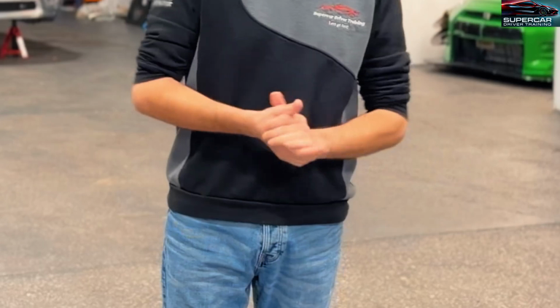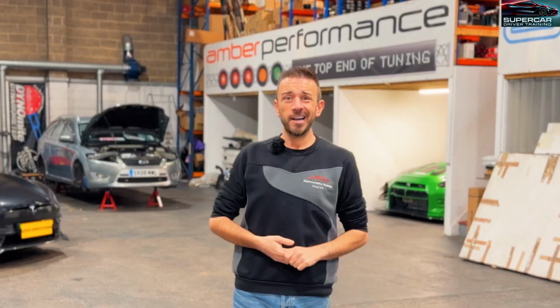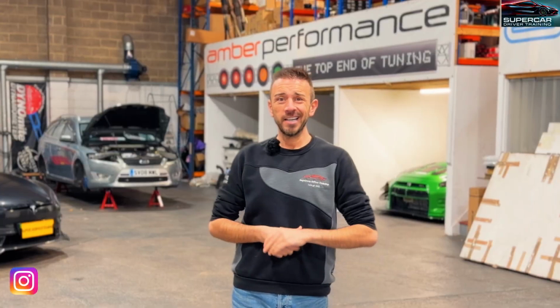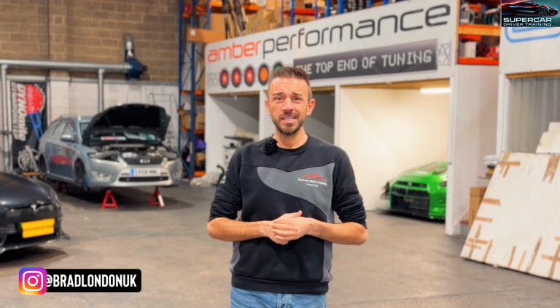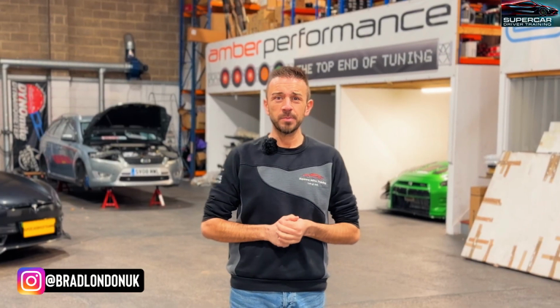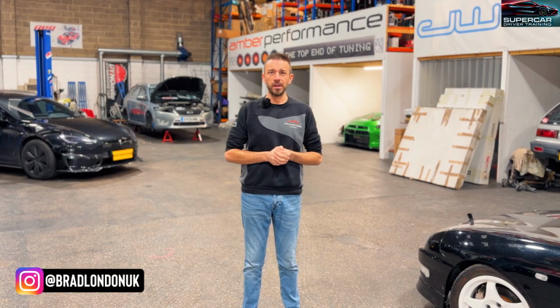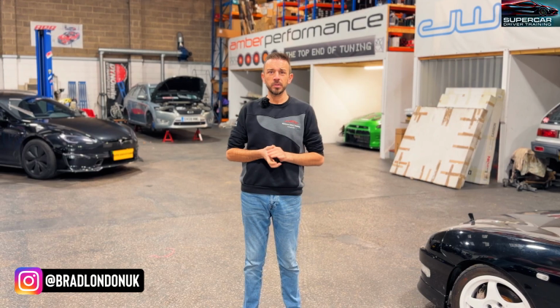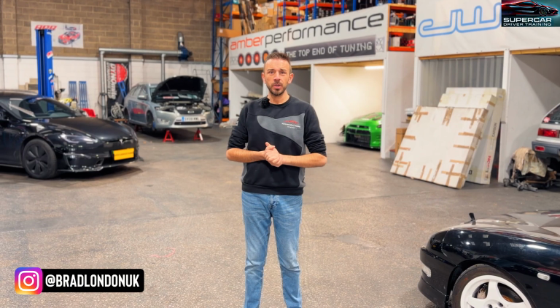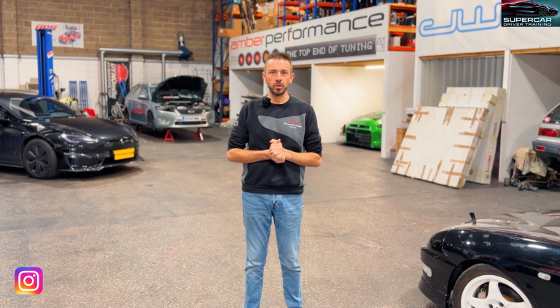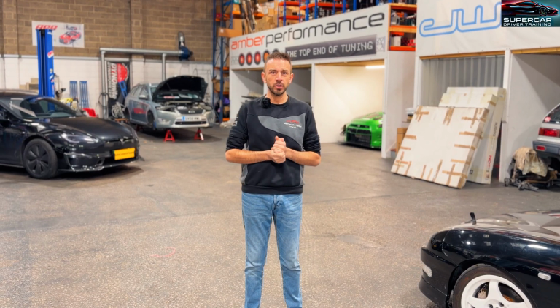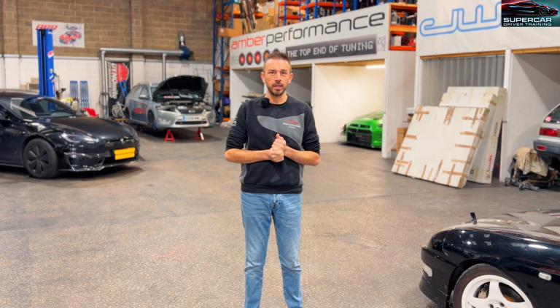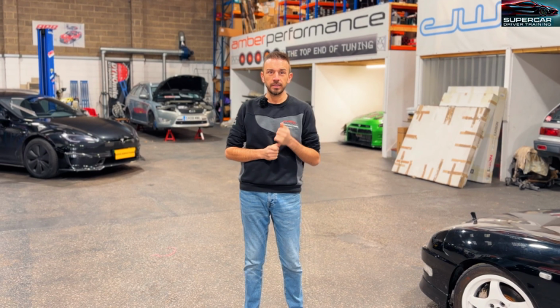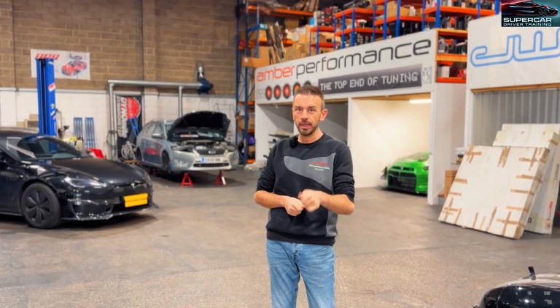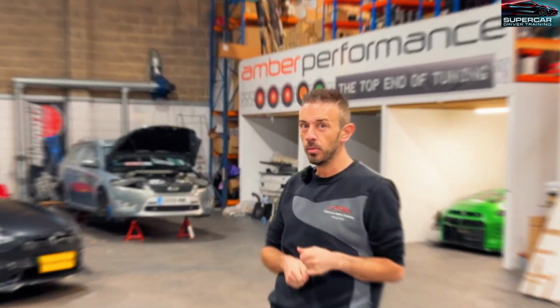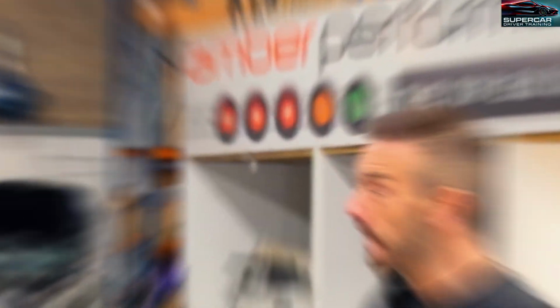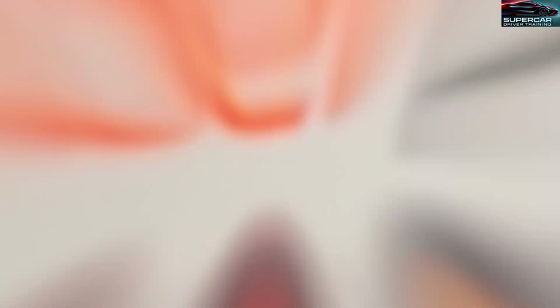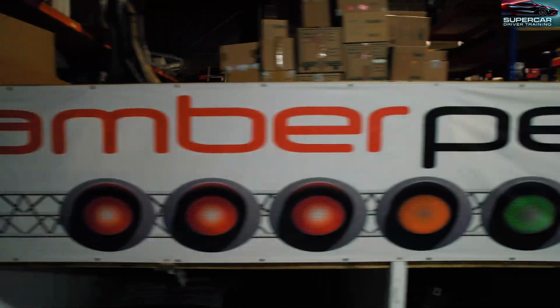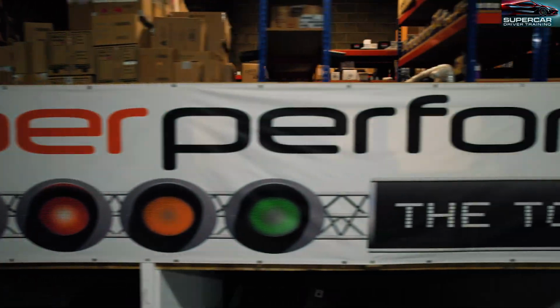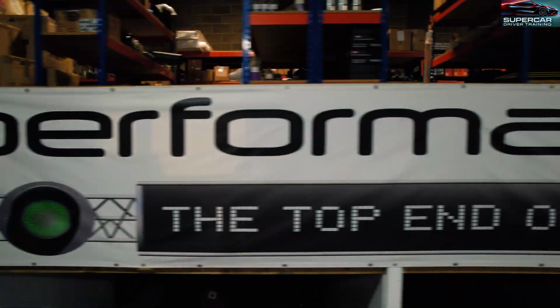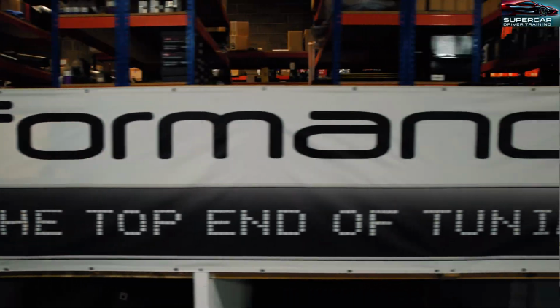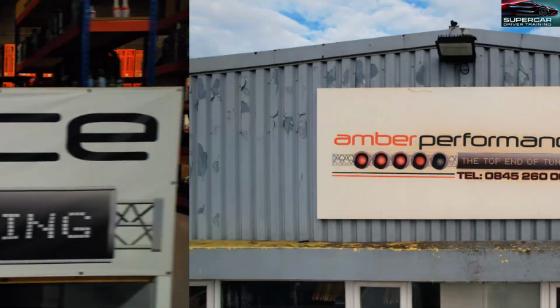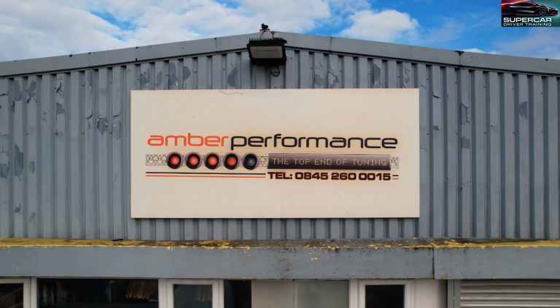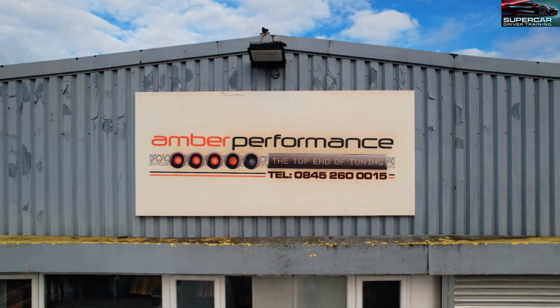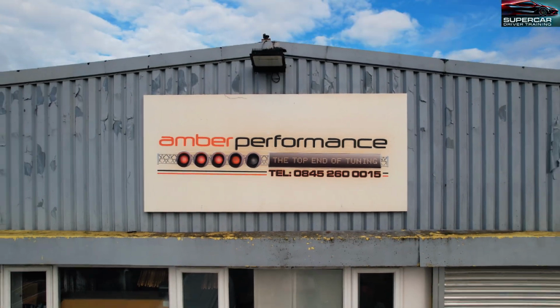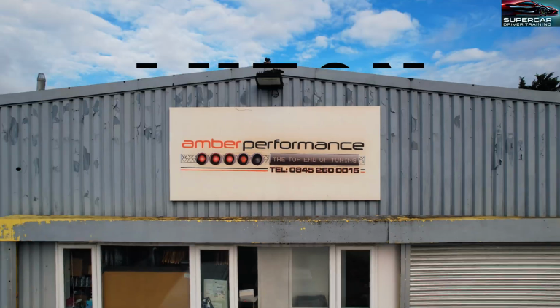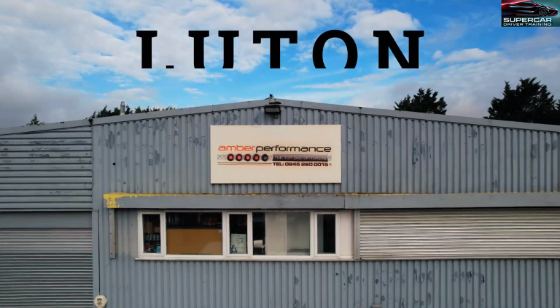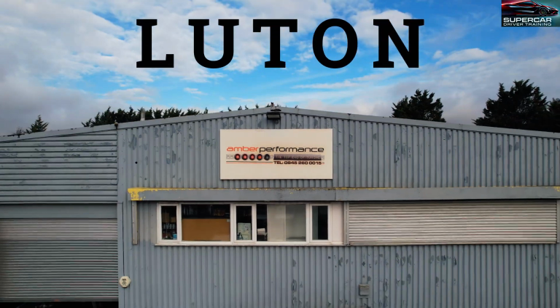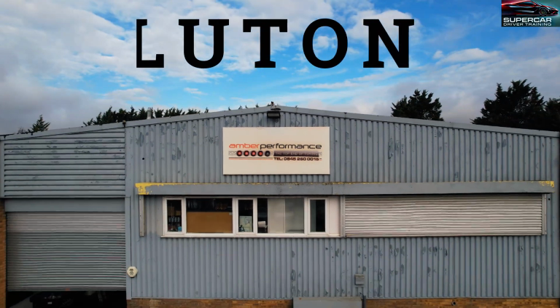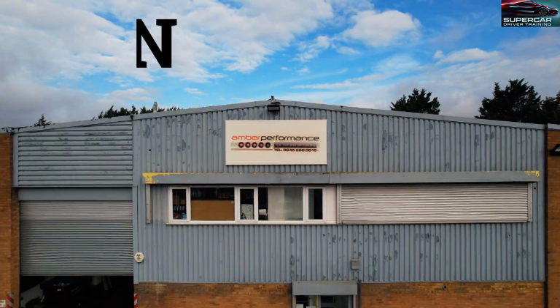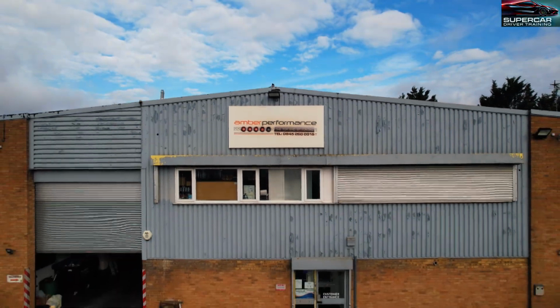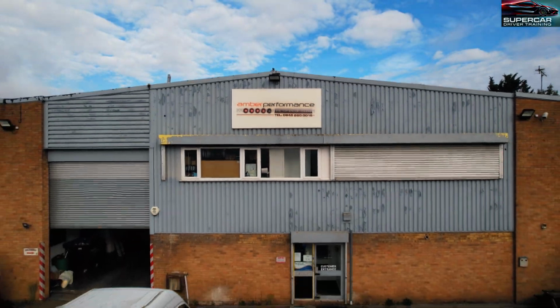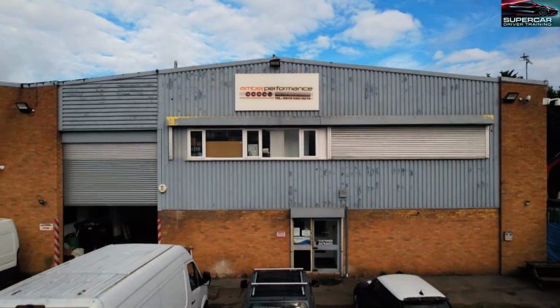Hi guys, it's Brad from Supercar Driver Training and today we're at Amber Performance, which is up in Luton, not far from where I'm actually based.